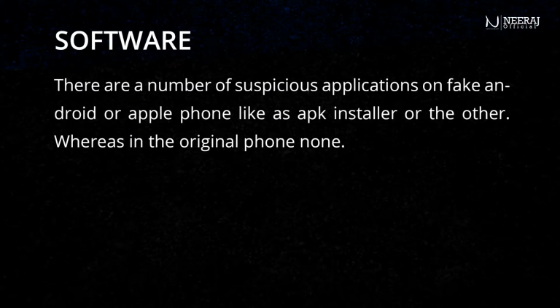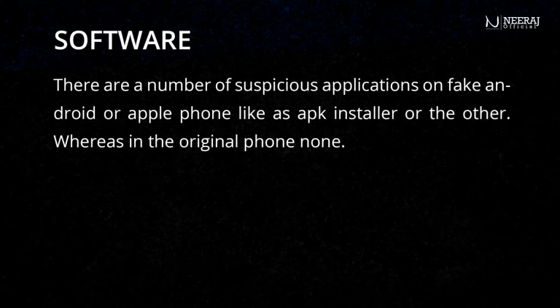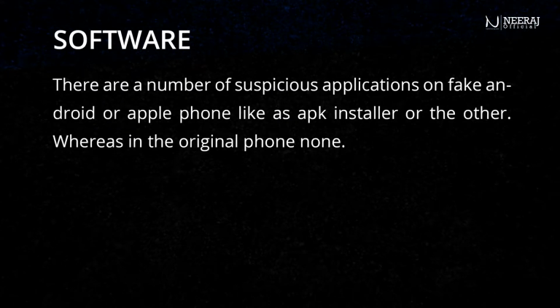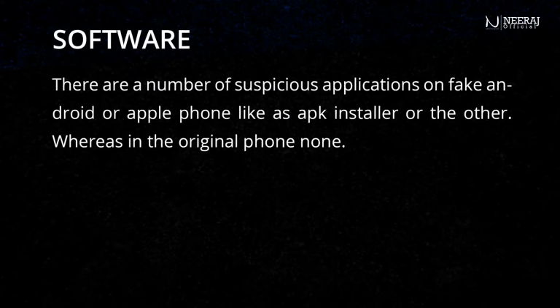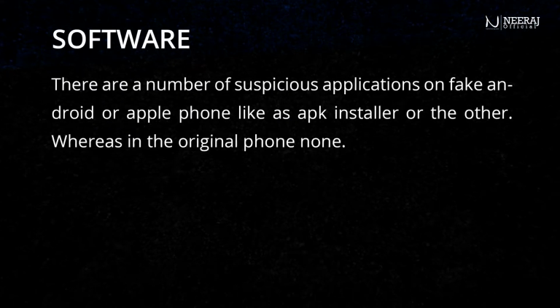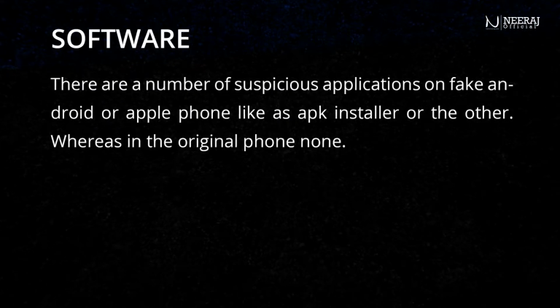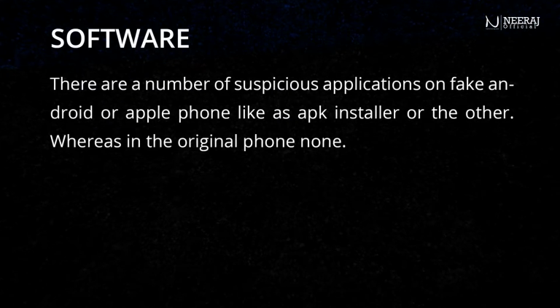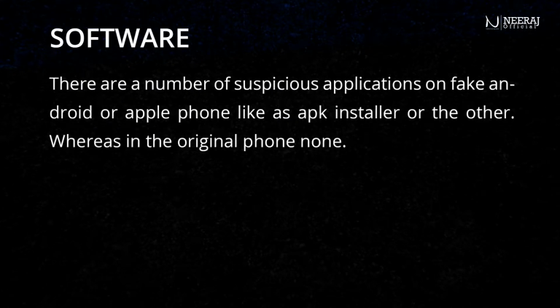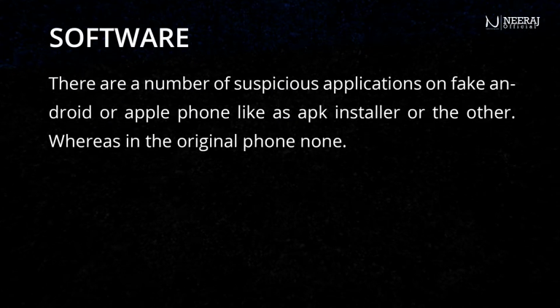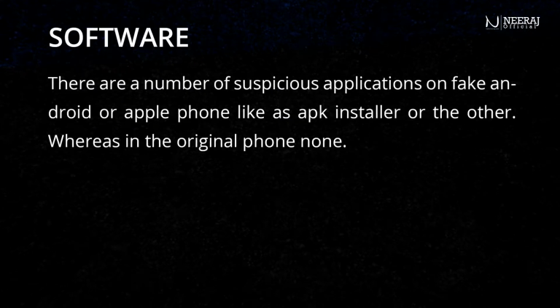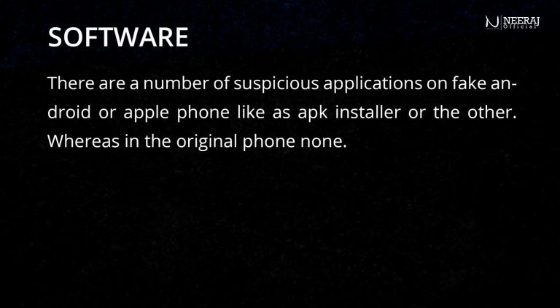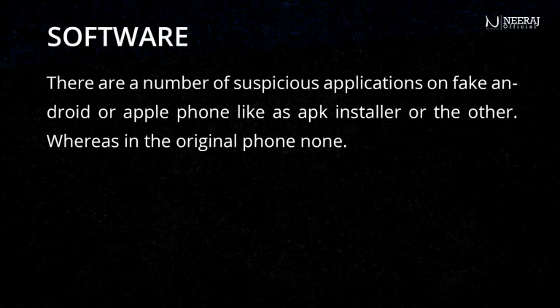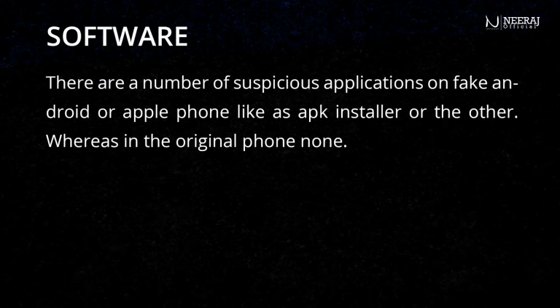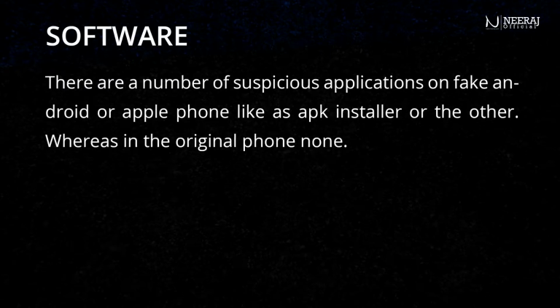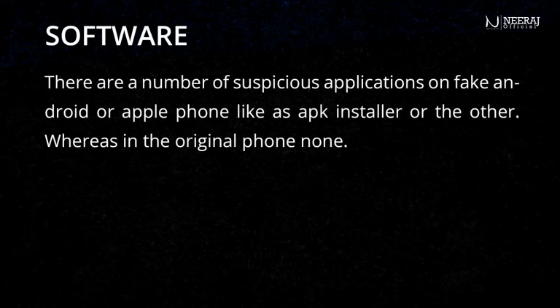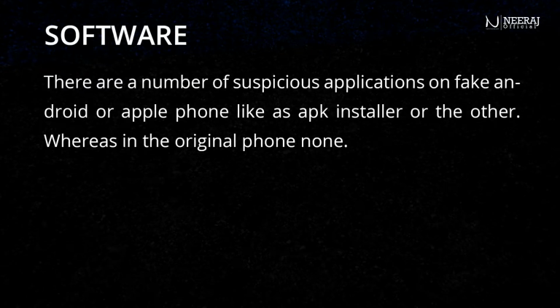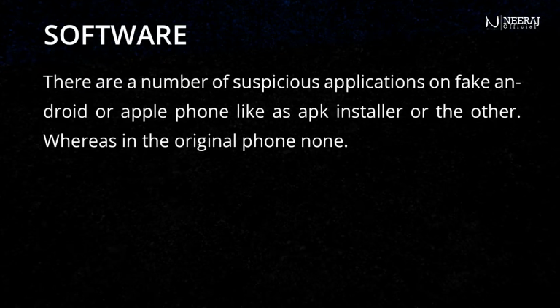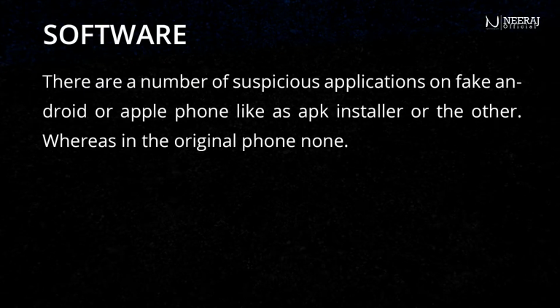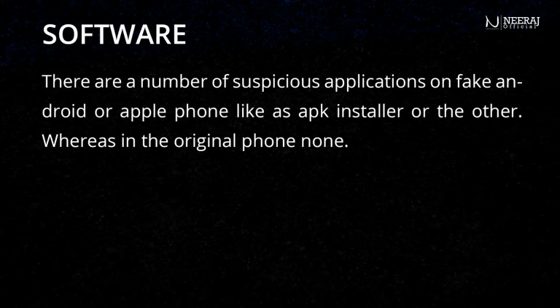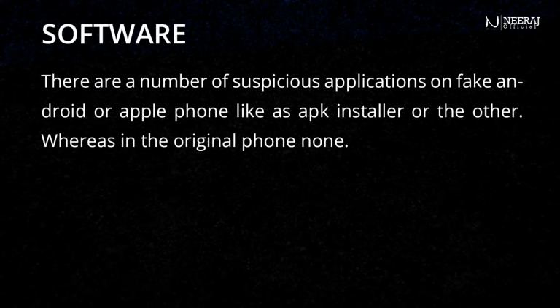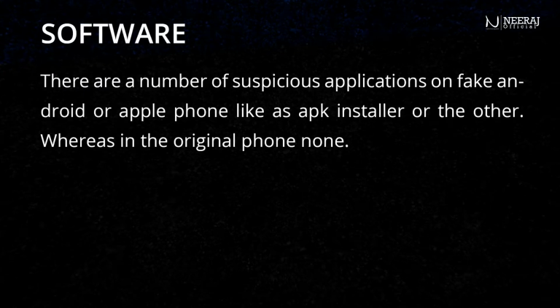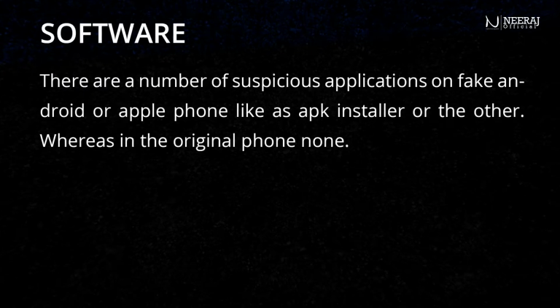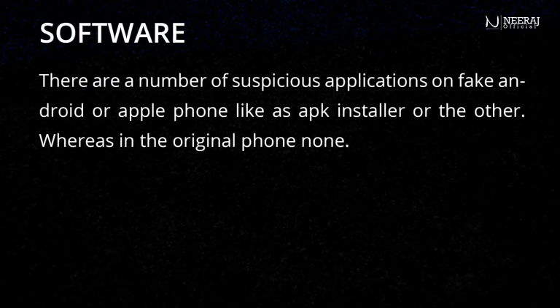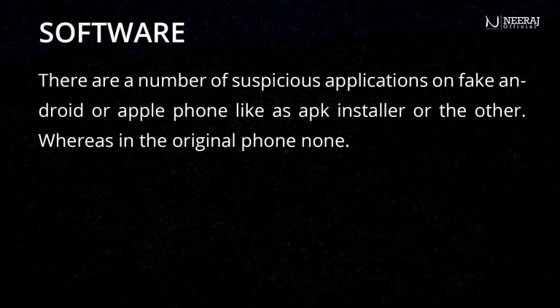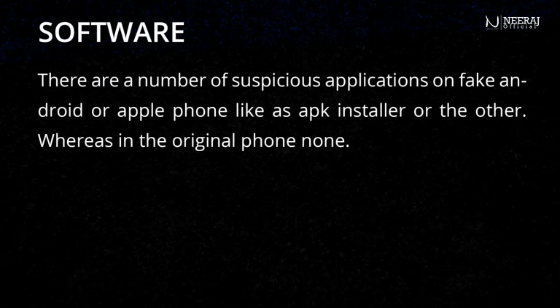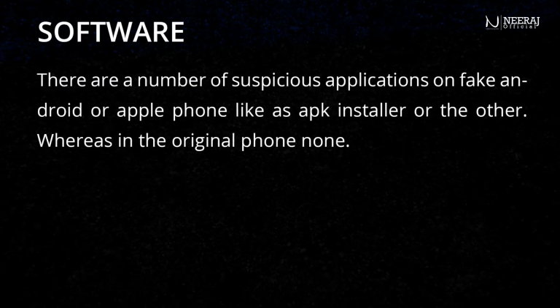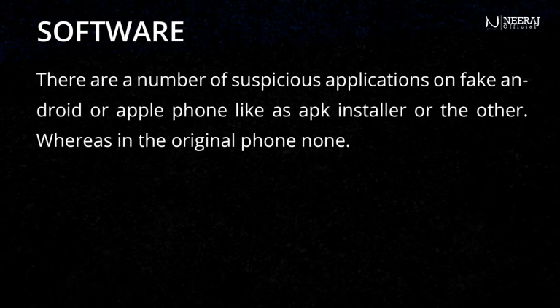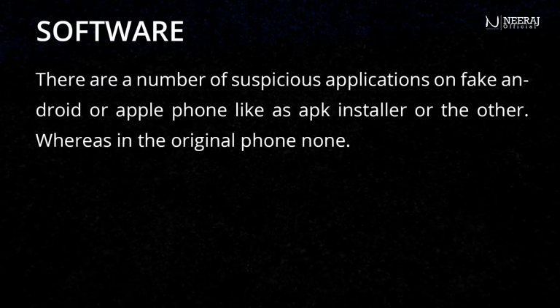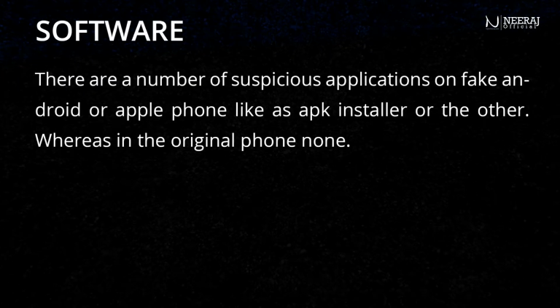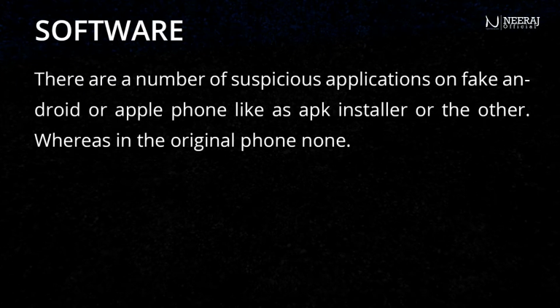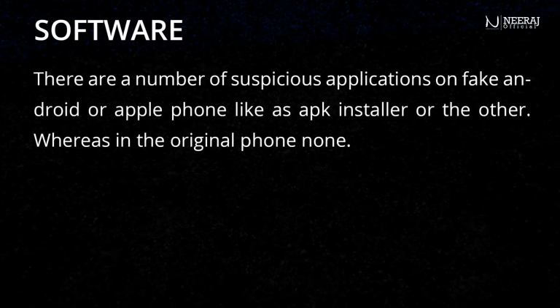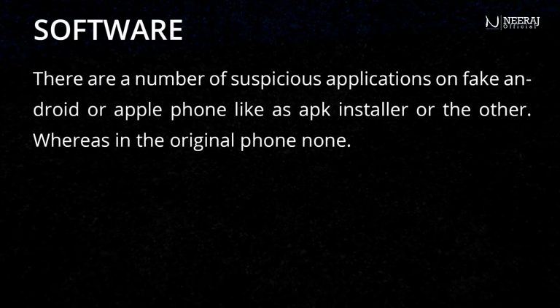There are a number of suspicious applications on fake Android or Apple phones, such as an app installer or others, whereas on the original phone there are none.